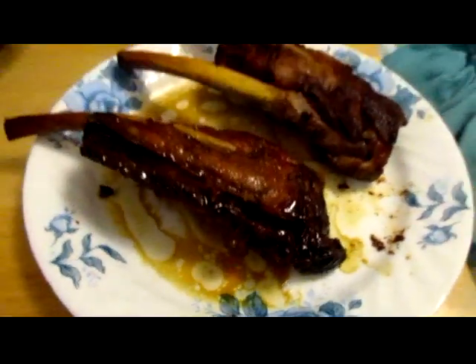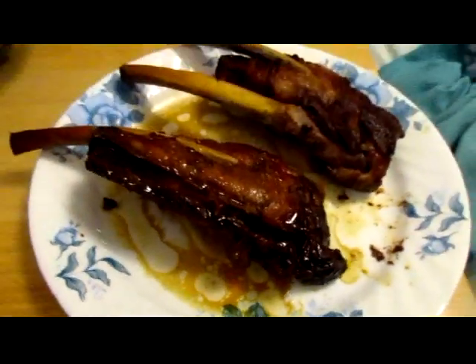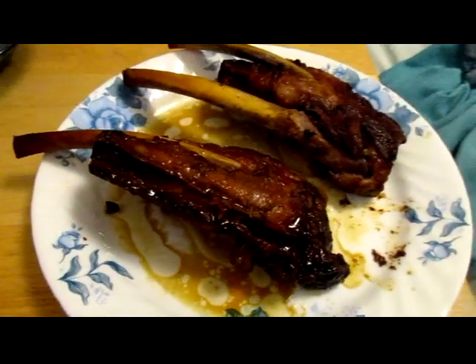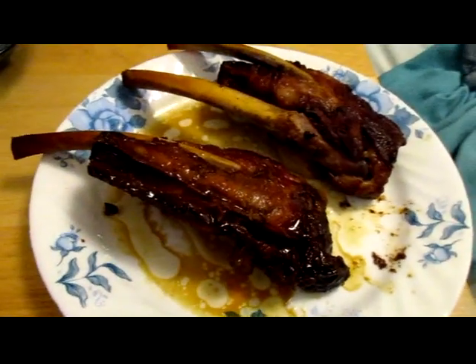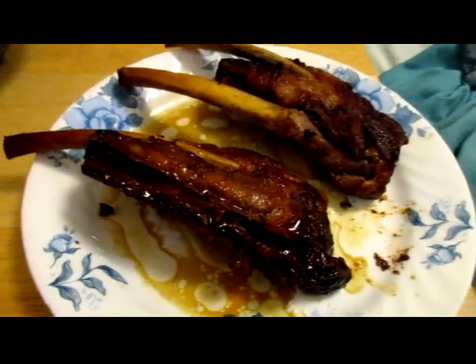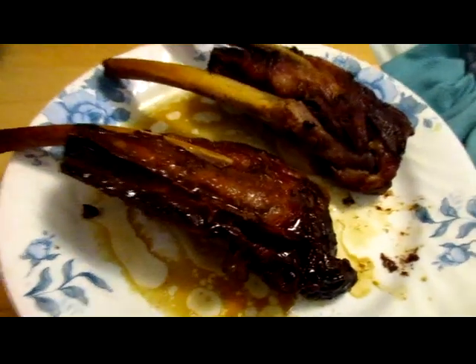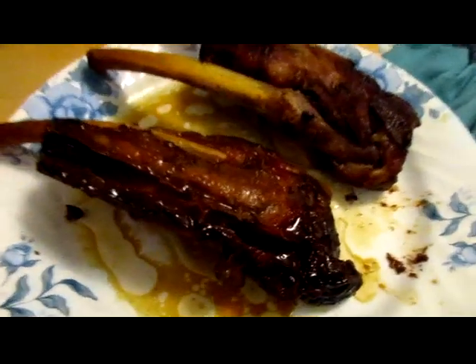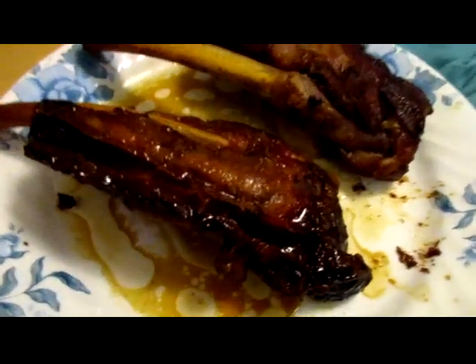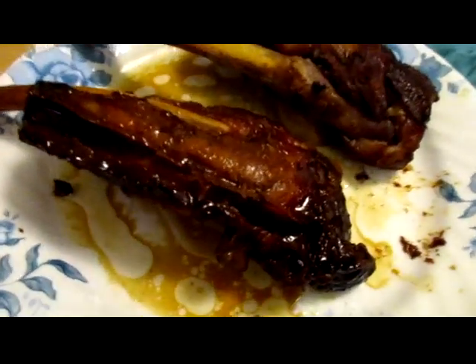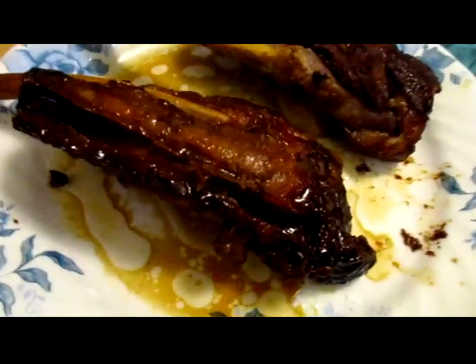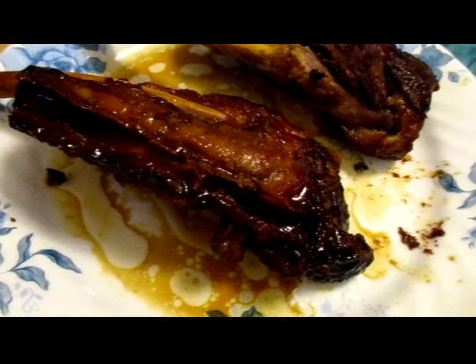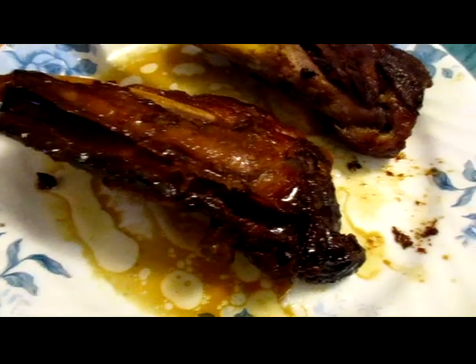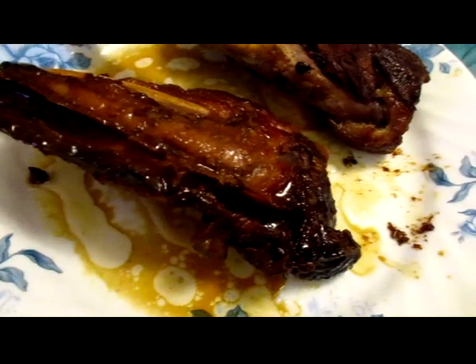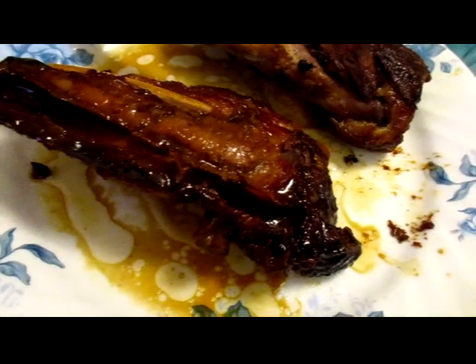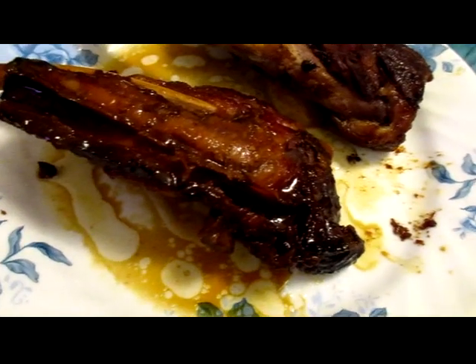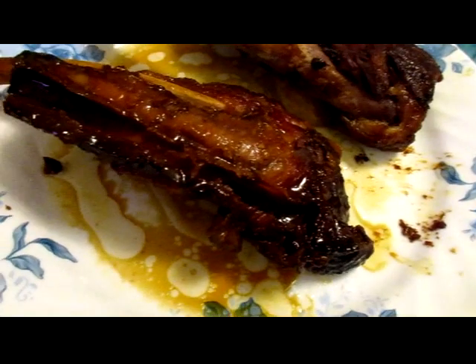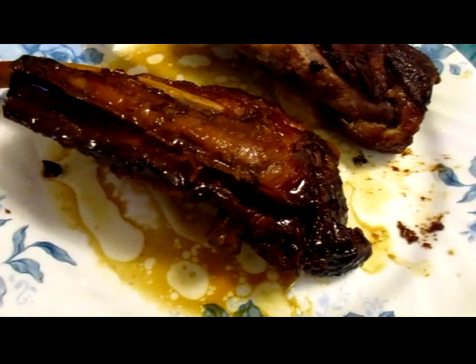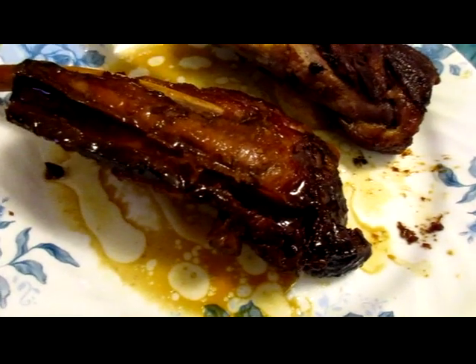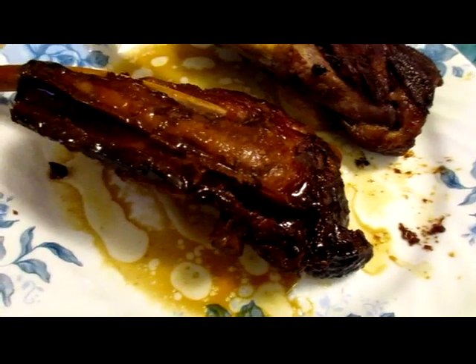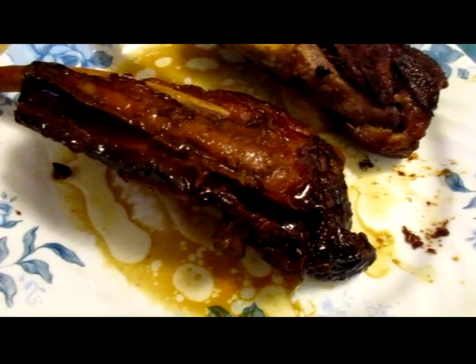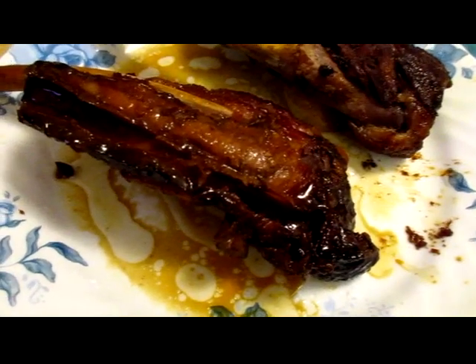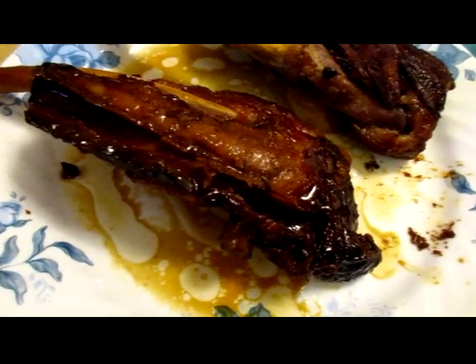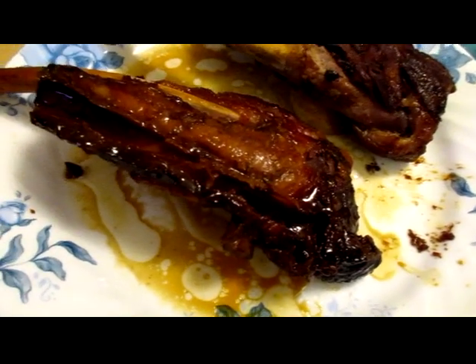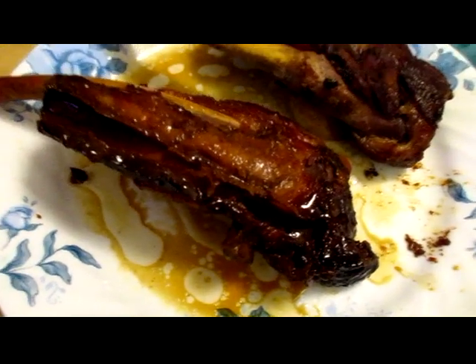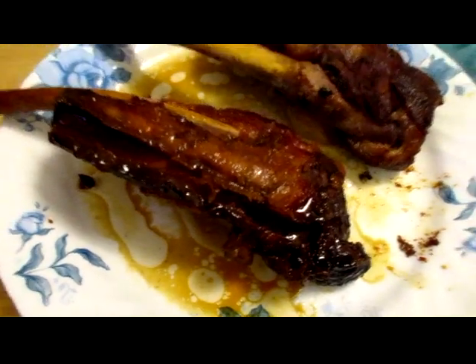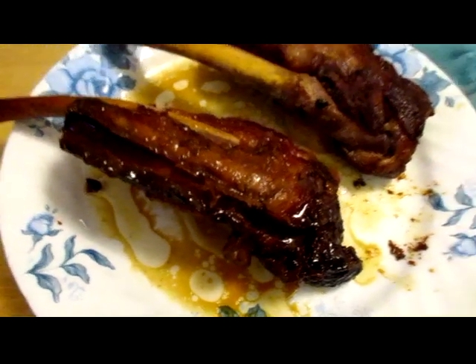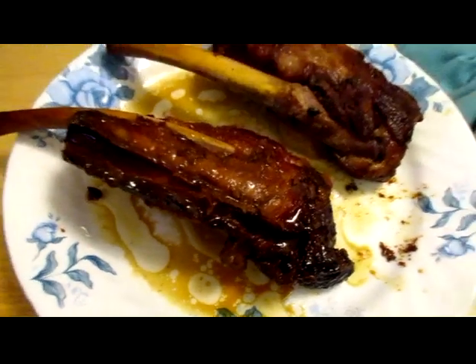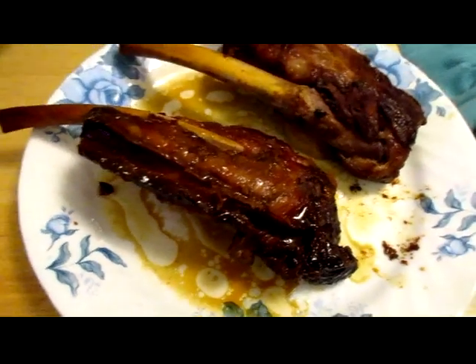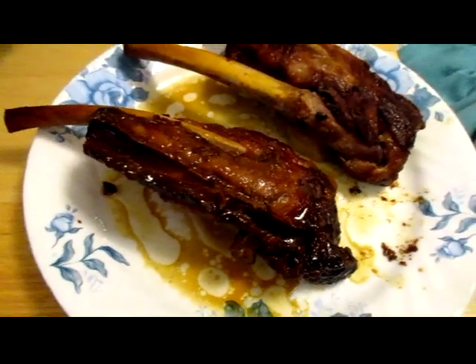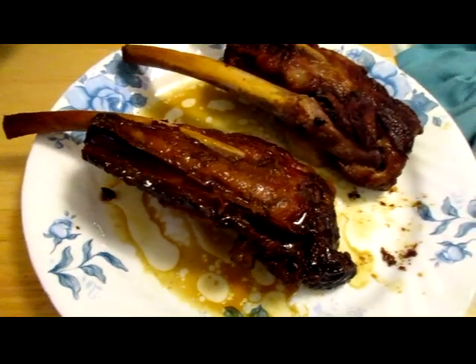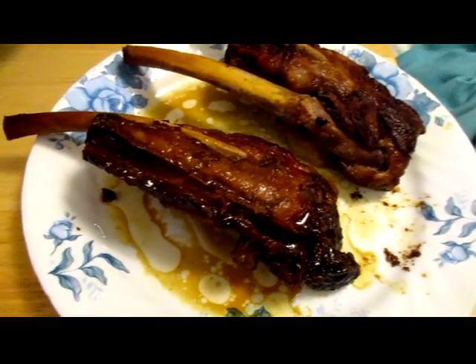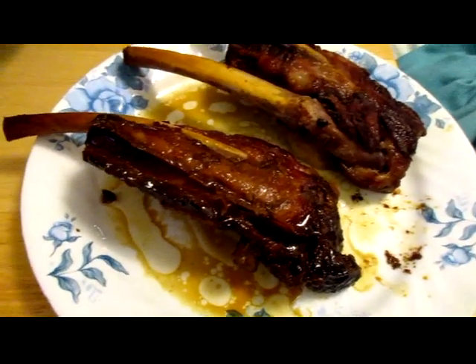So this is the final result — a nice, deep, rich glaze on the pork ribs.